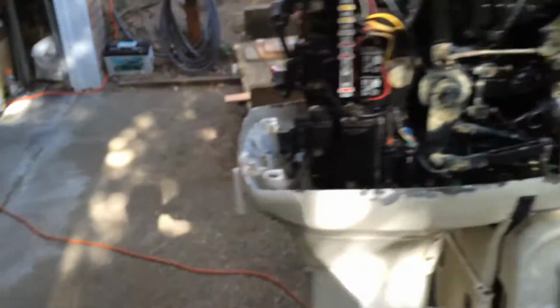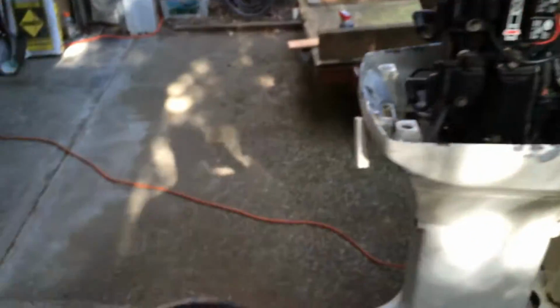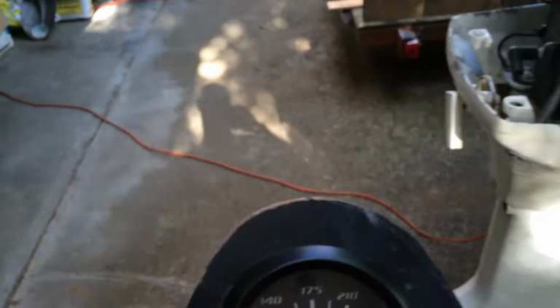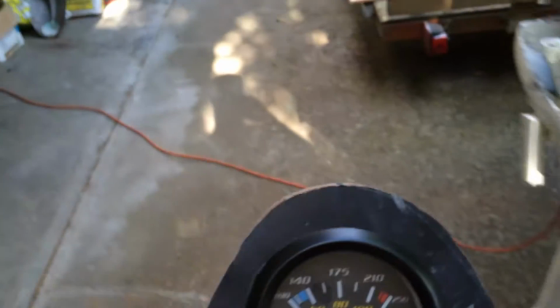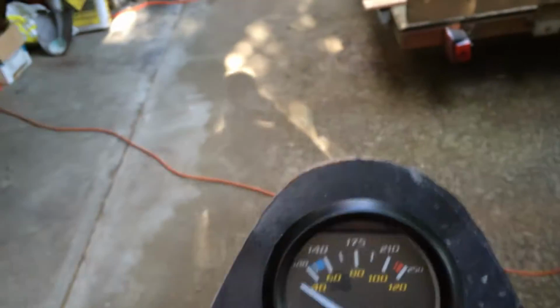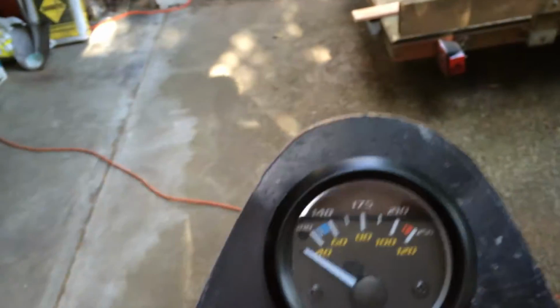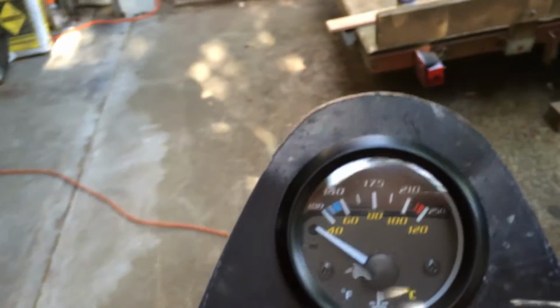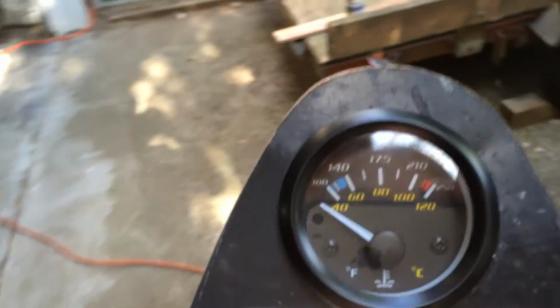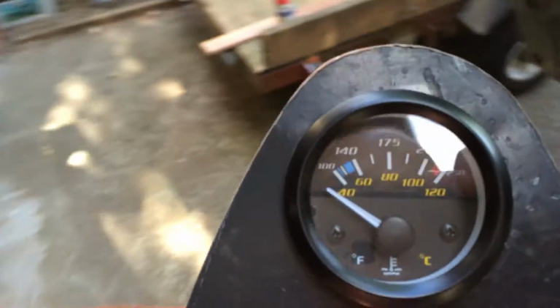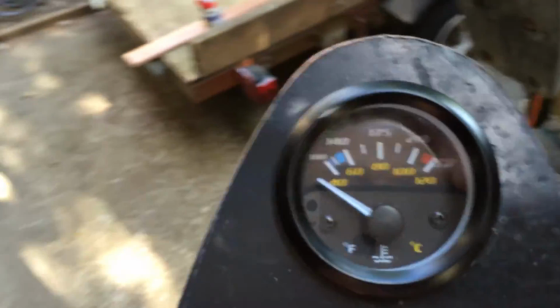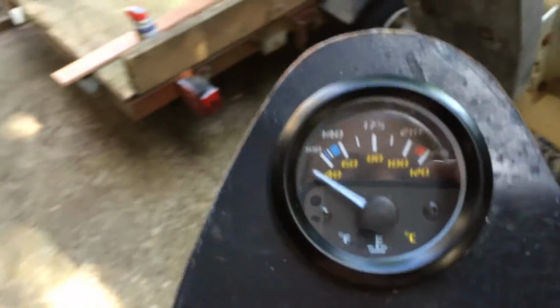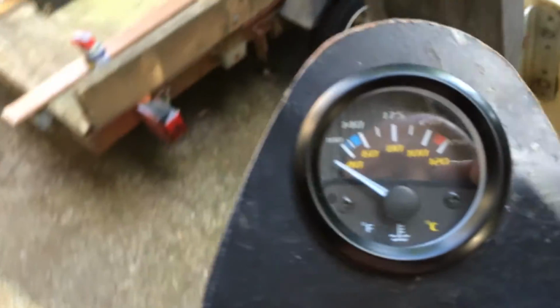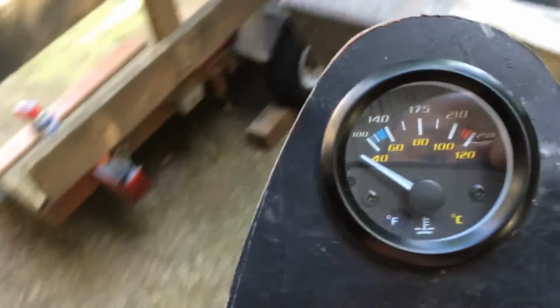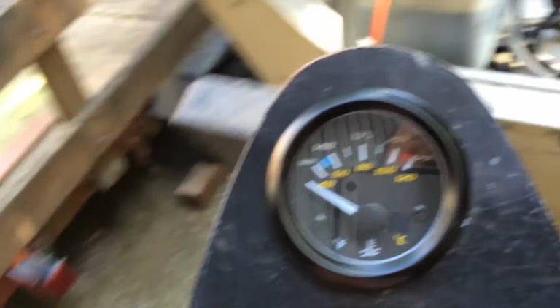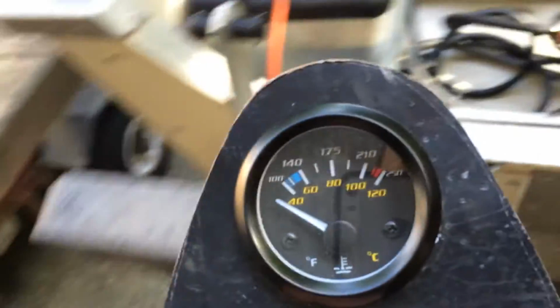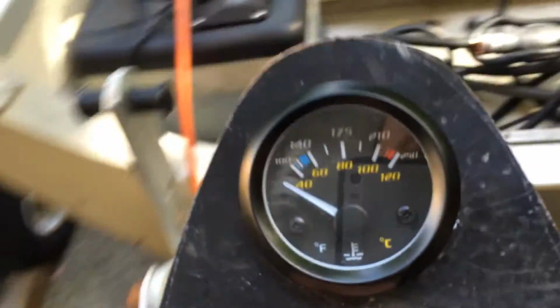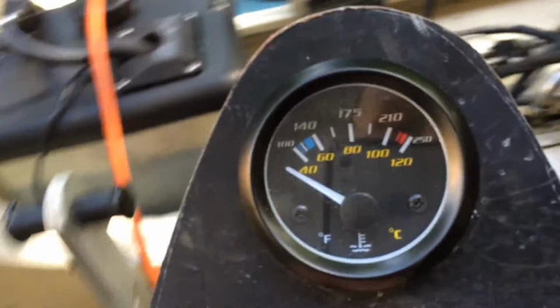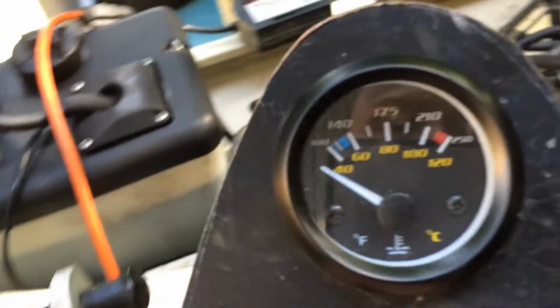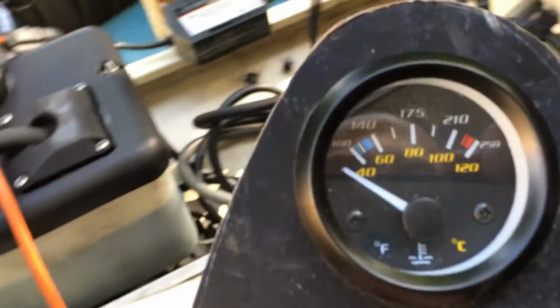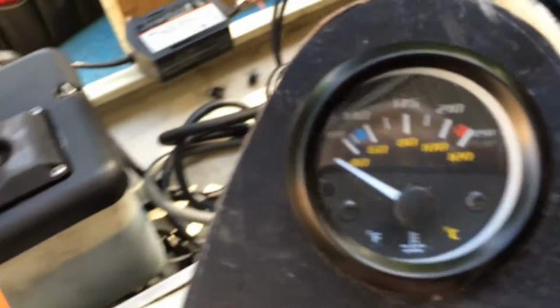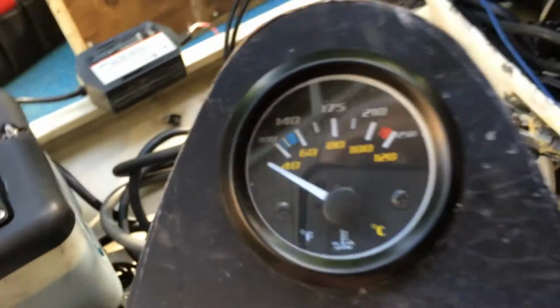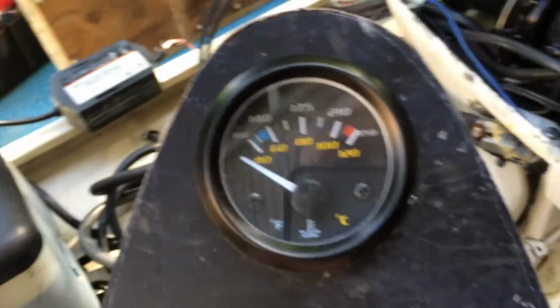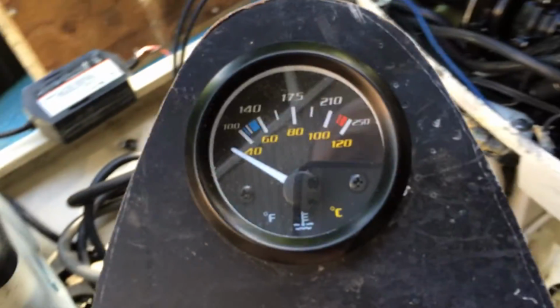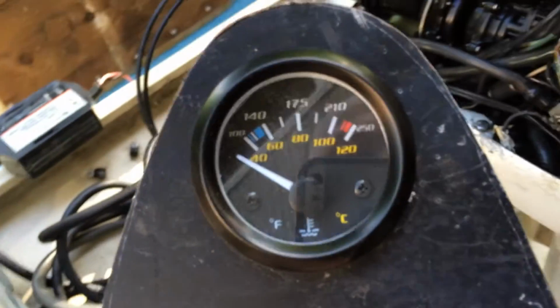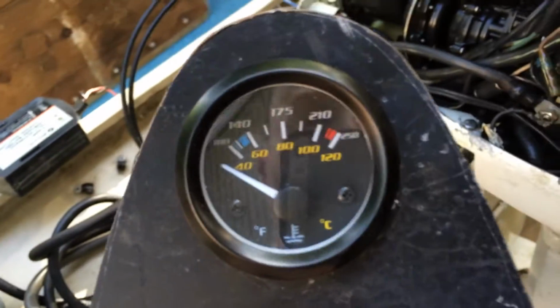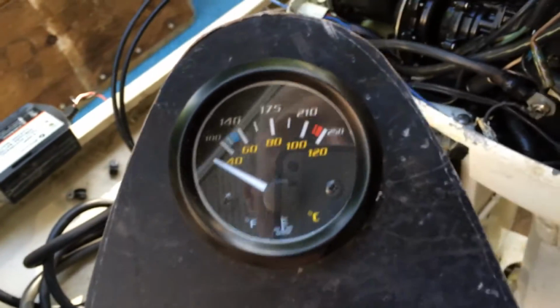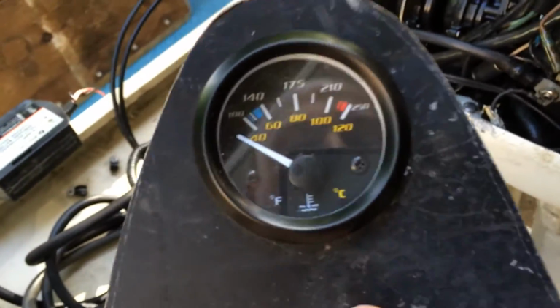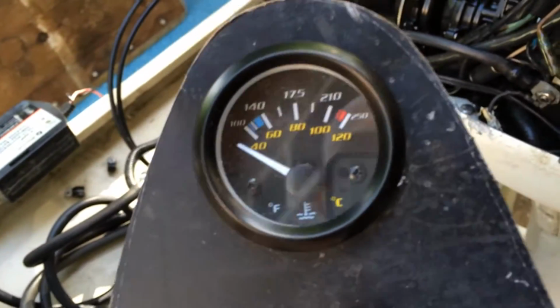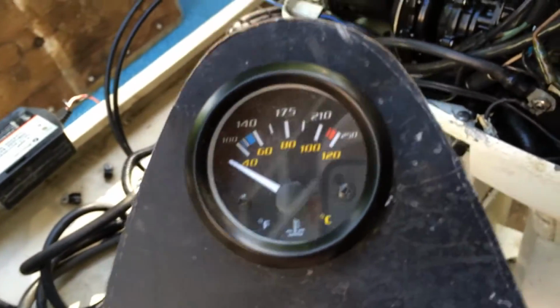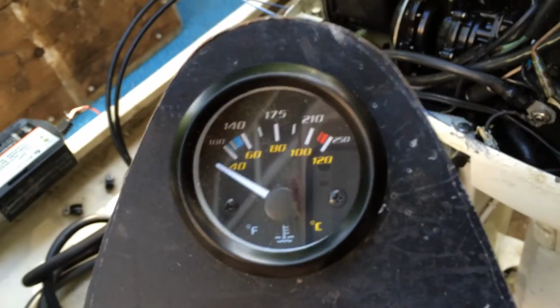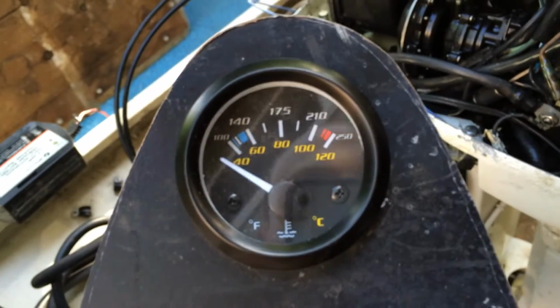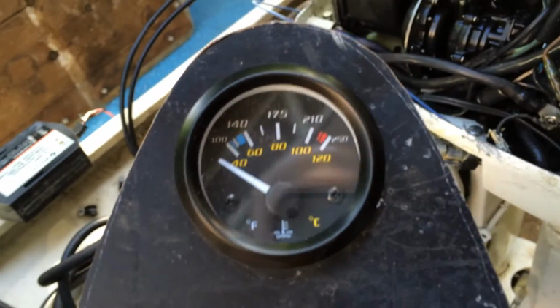This gauge will tell us if we're creeping up on hot or cooling down — it'll kind of show us what's going on.